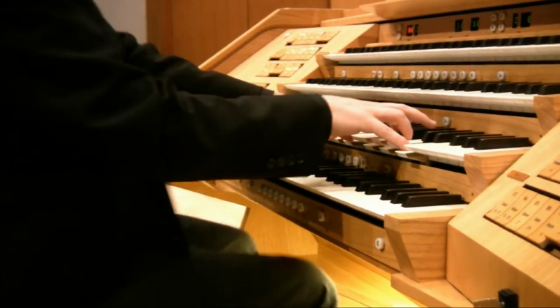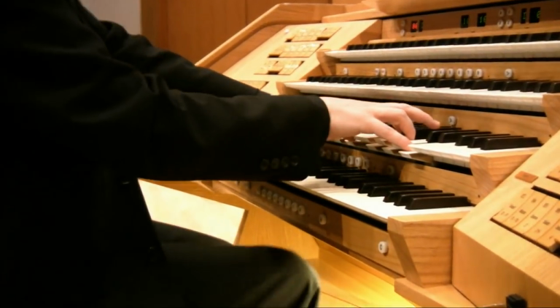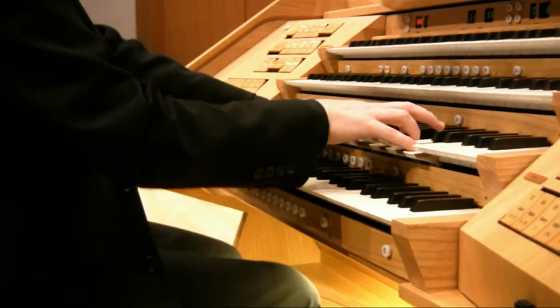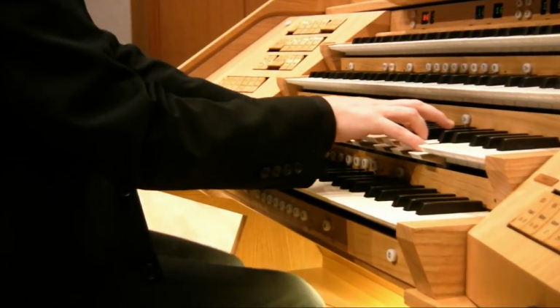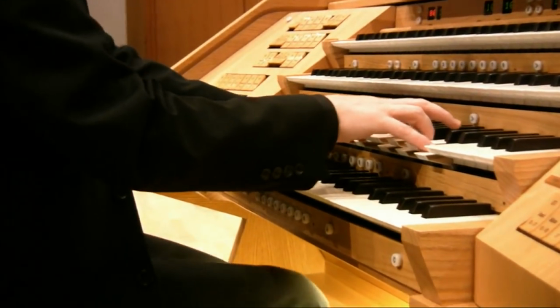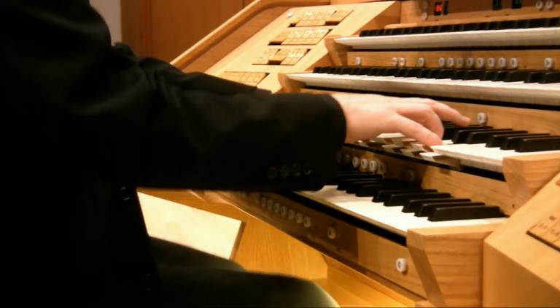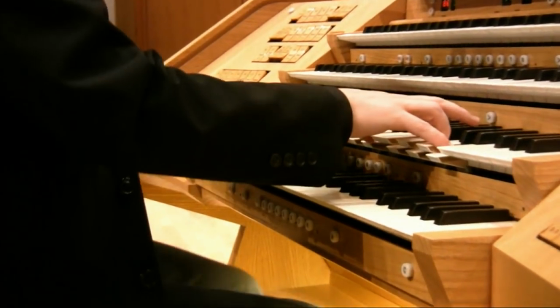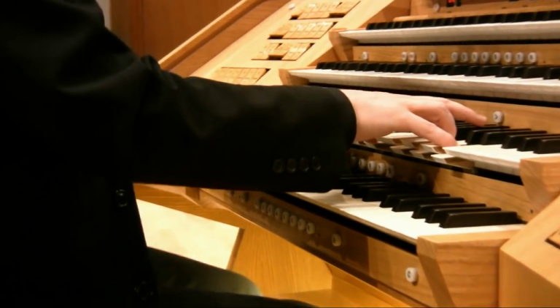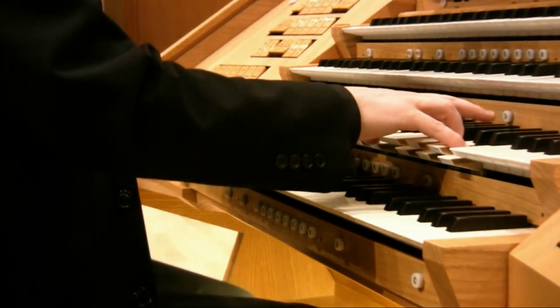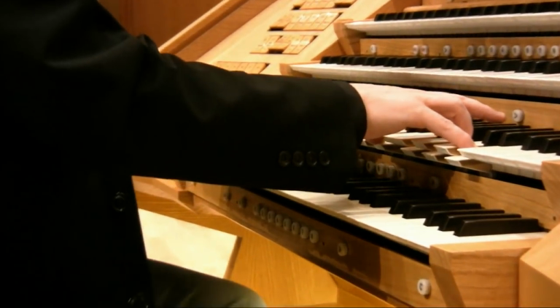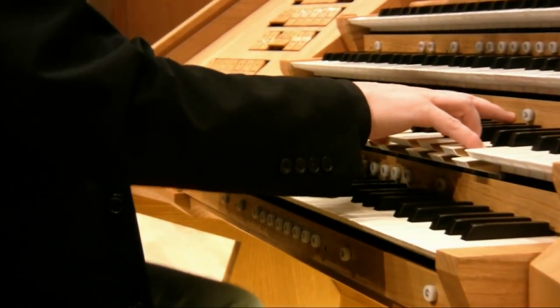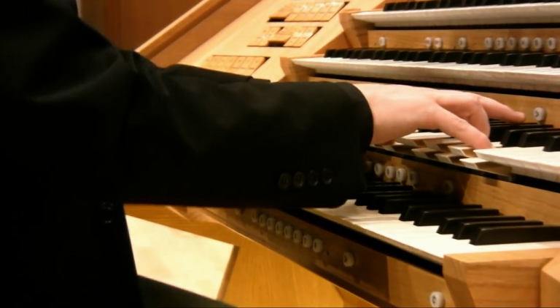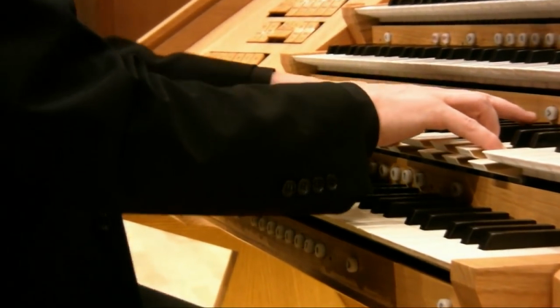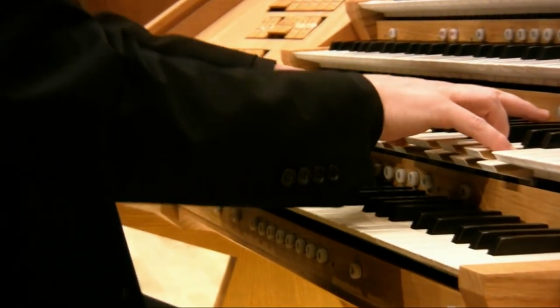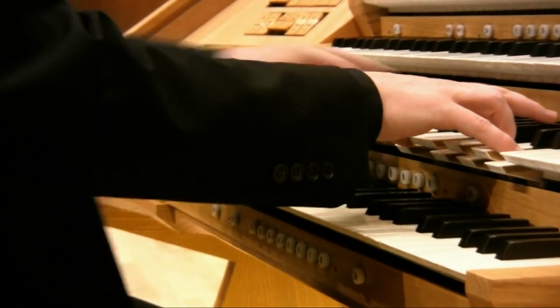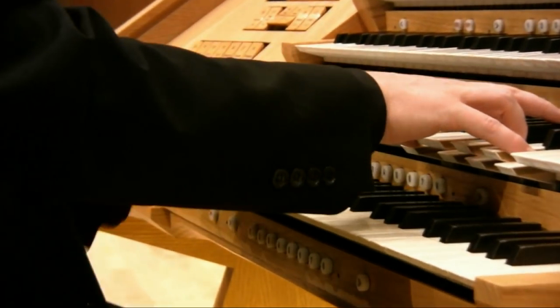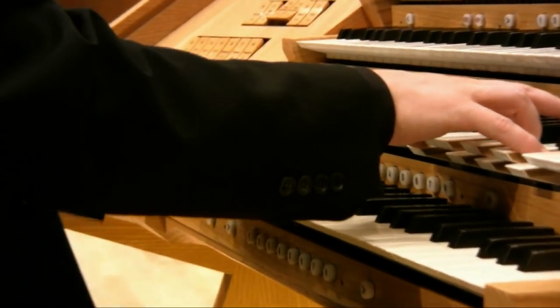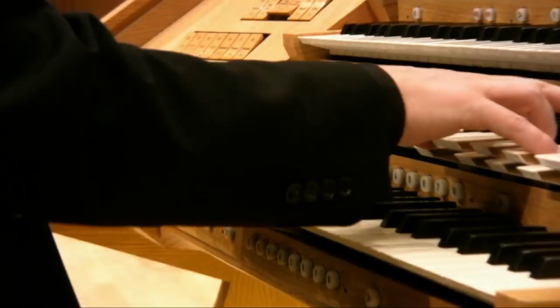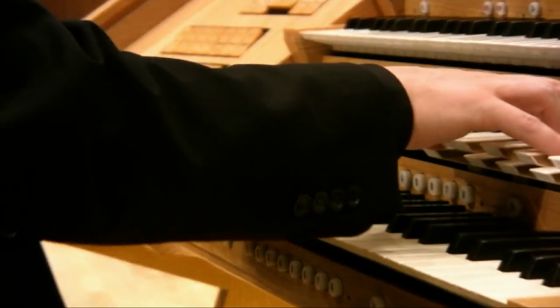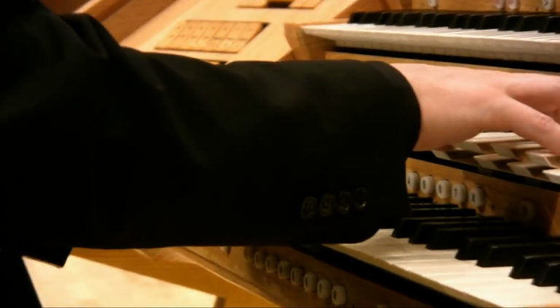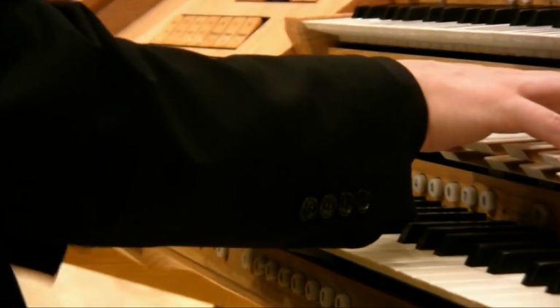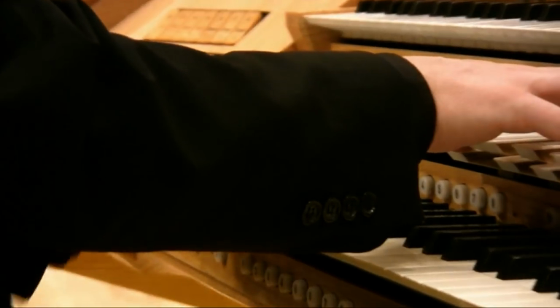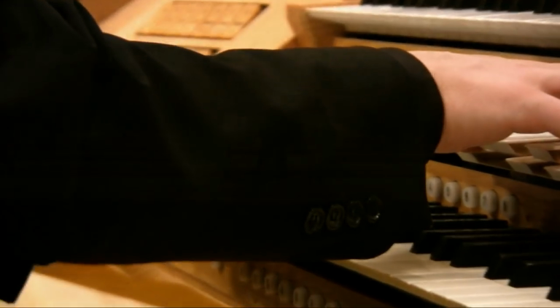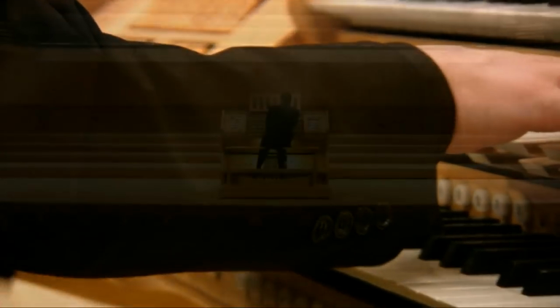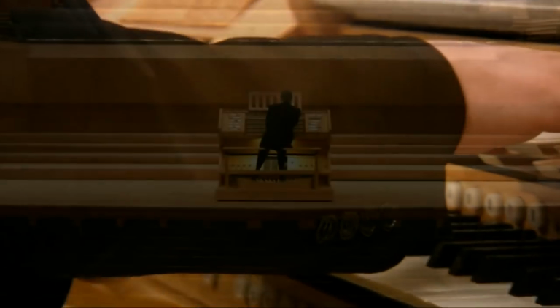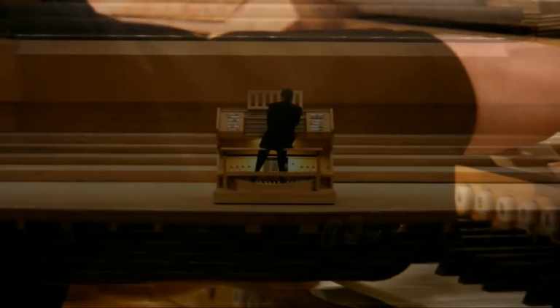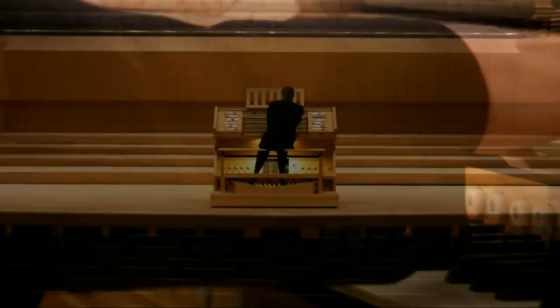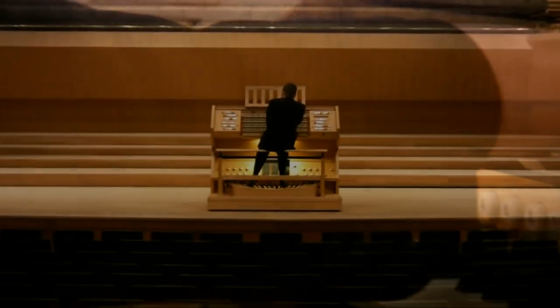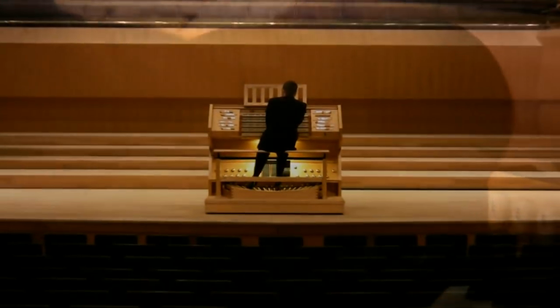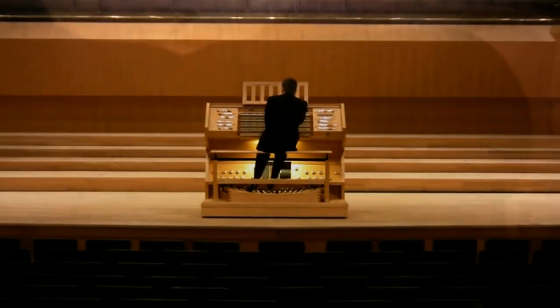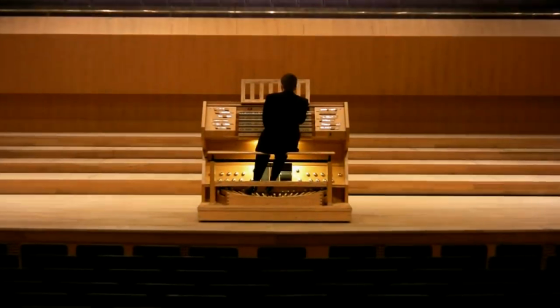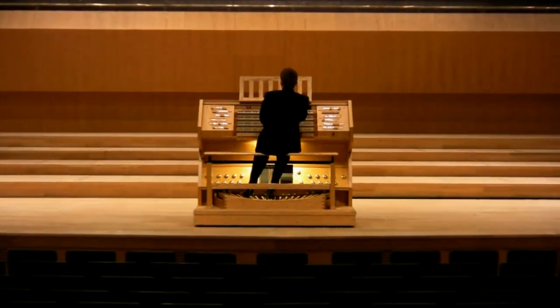We hope that you have enjoyed this short tour of the instrument and look forward to welcoming you to the organ events at the Bridgewater Hall.